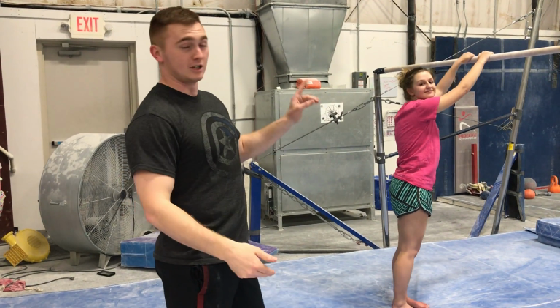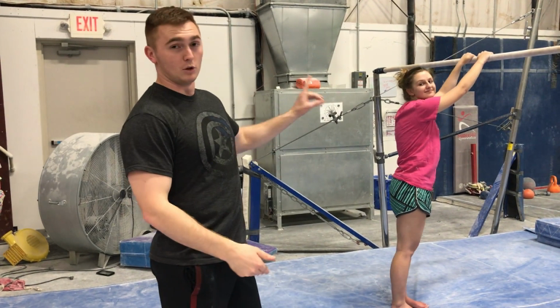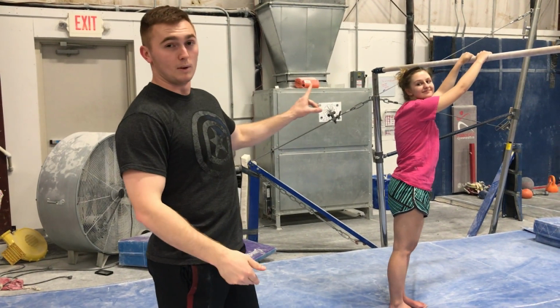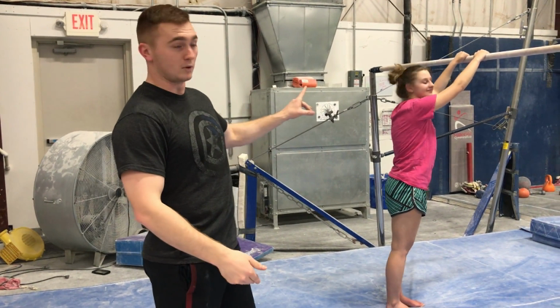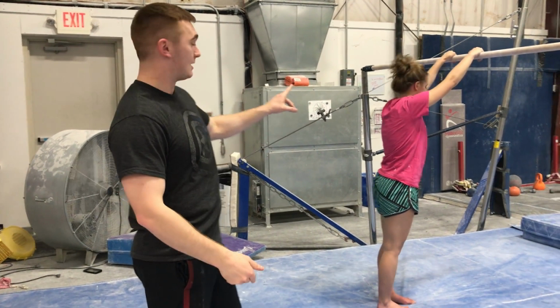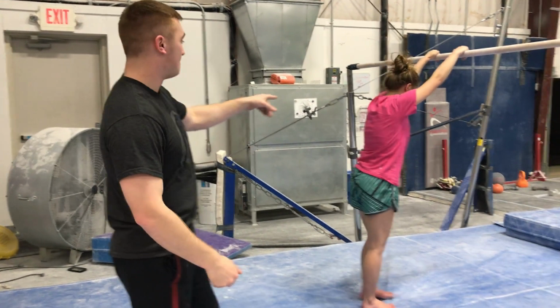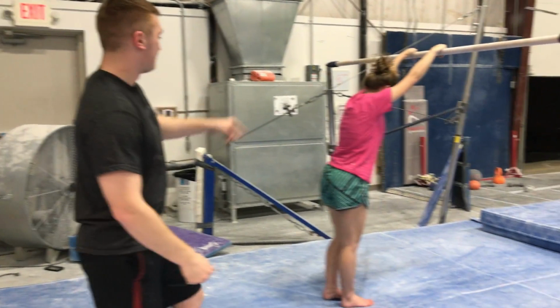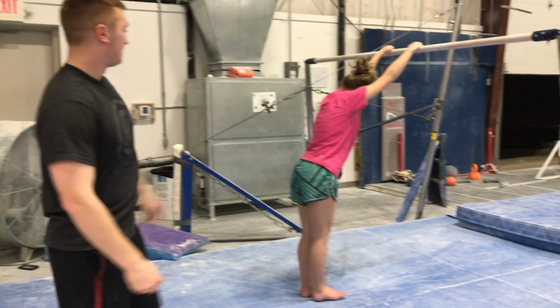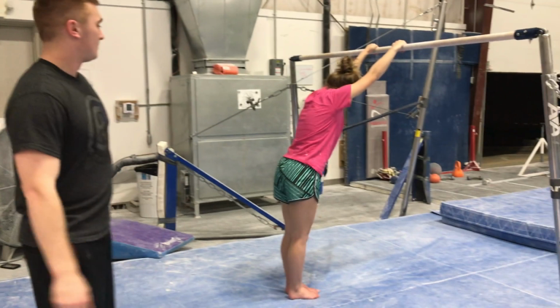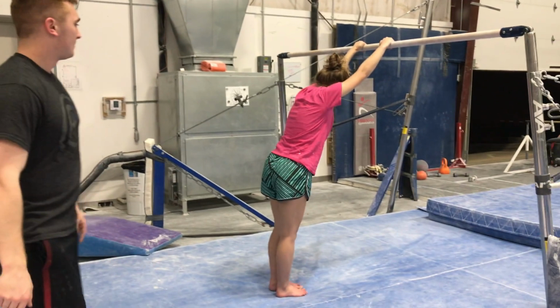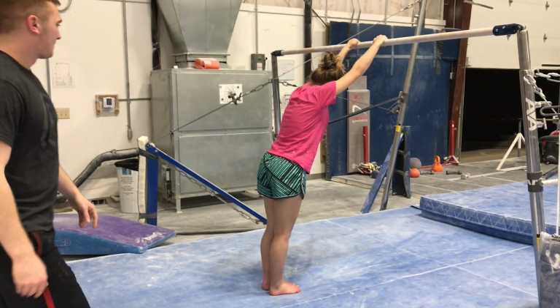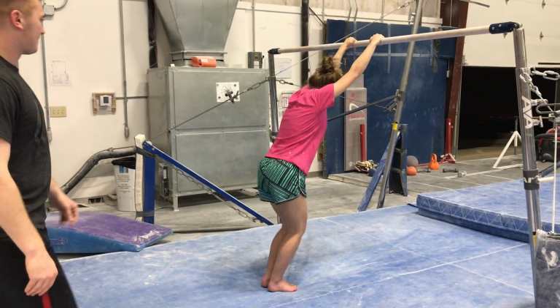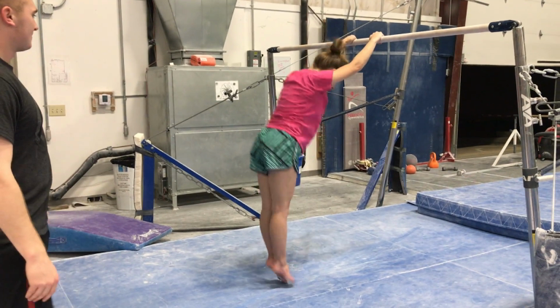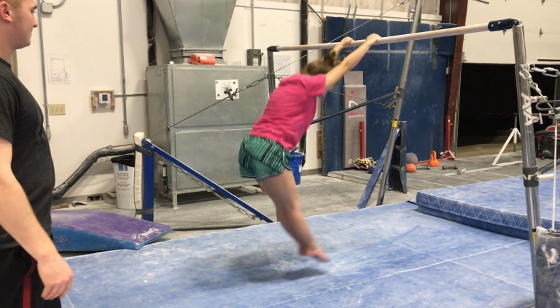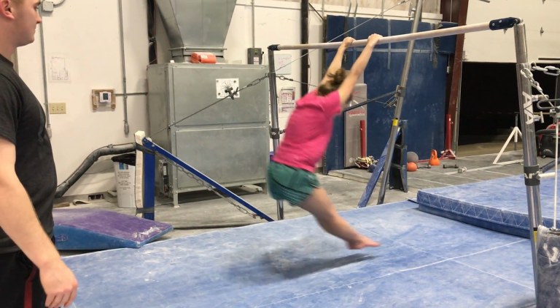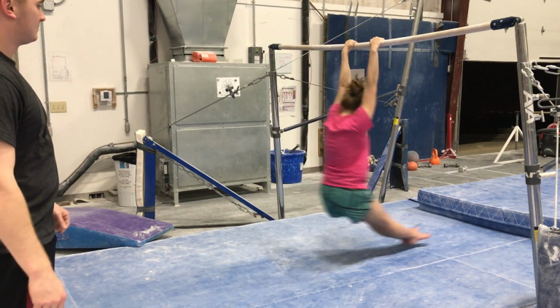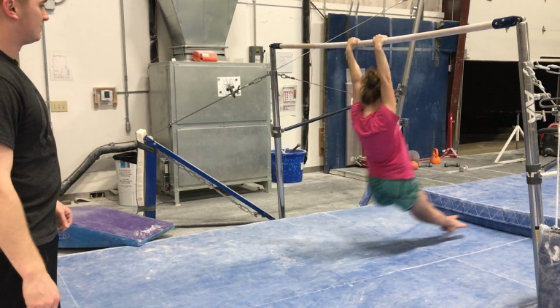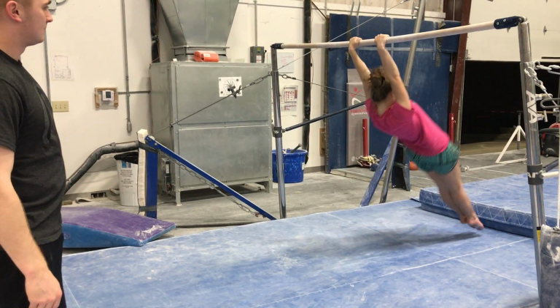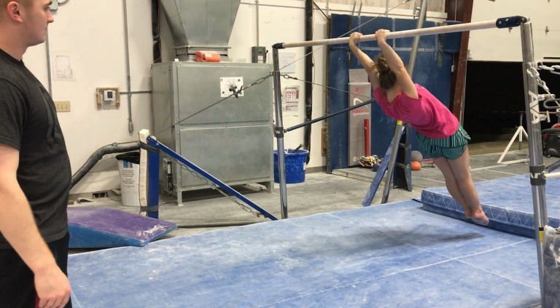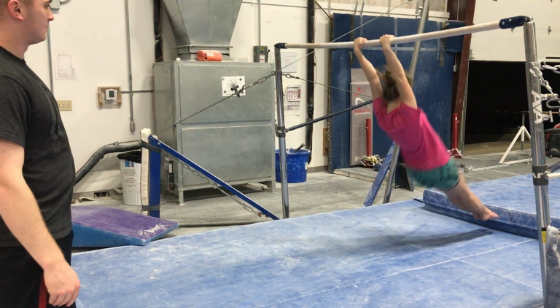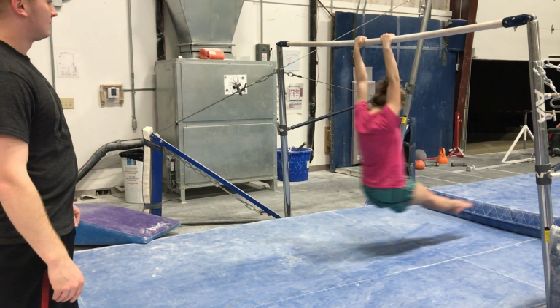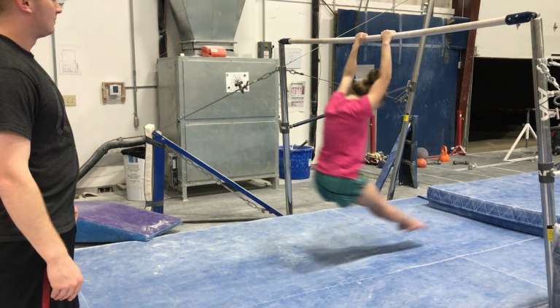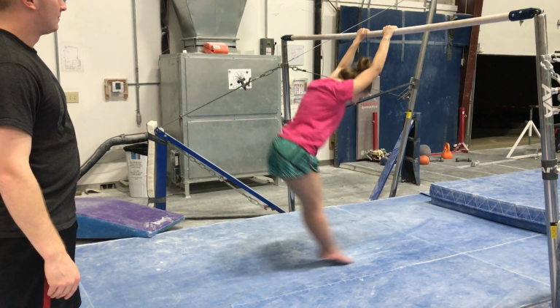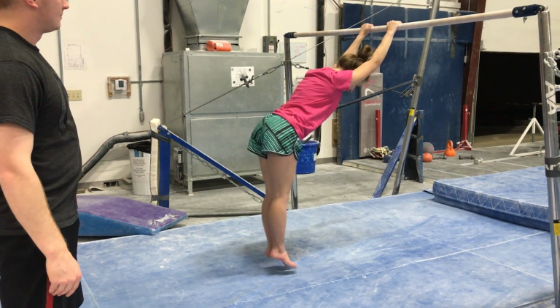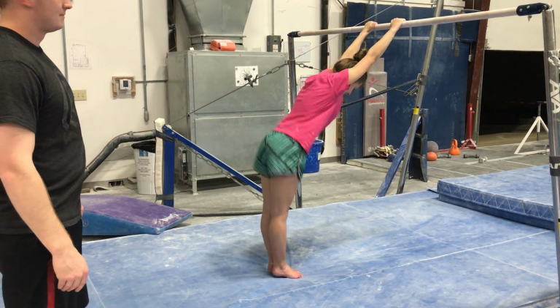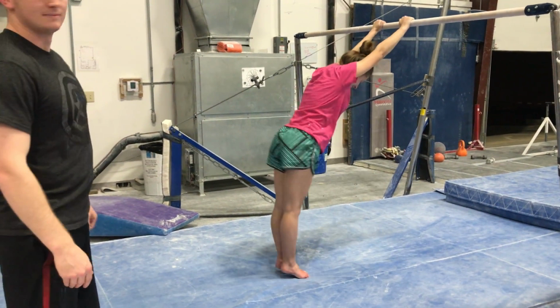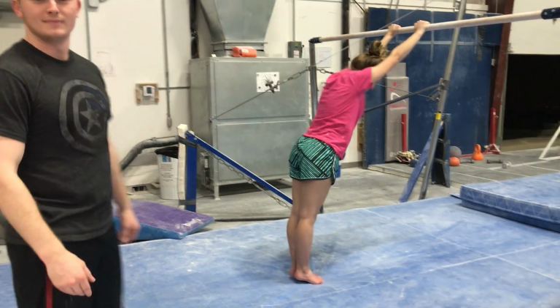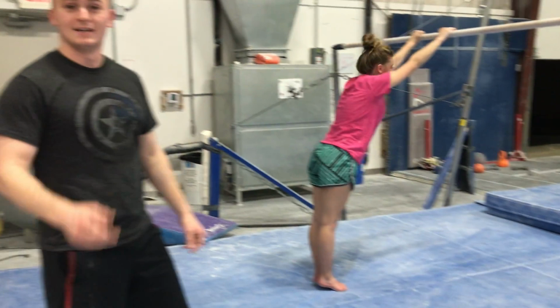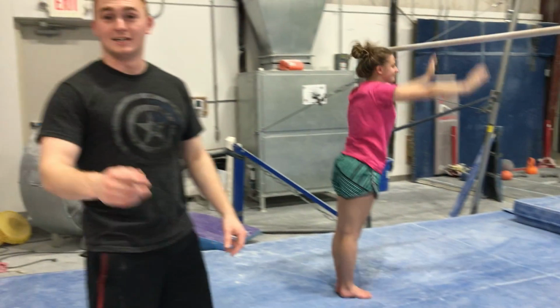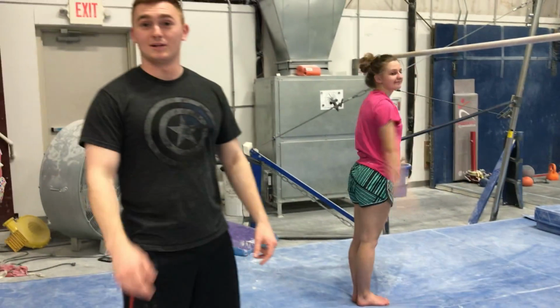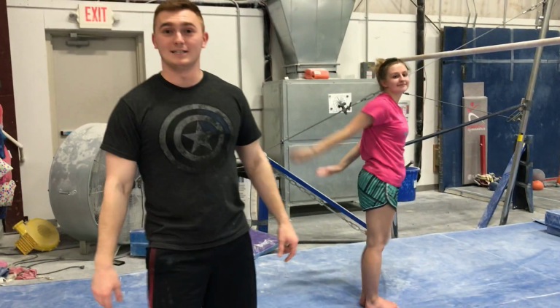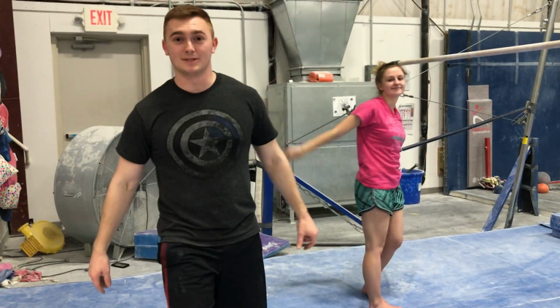You've got to do it one more time. That's how you do a glide swing.